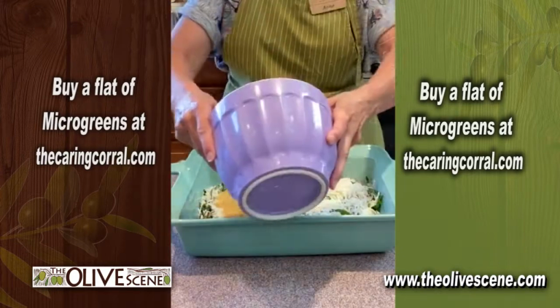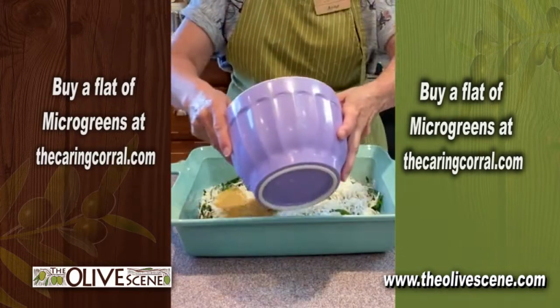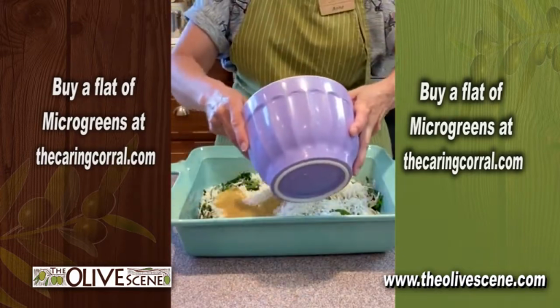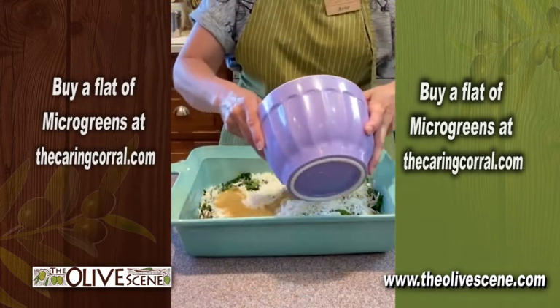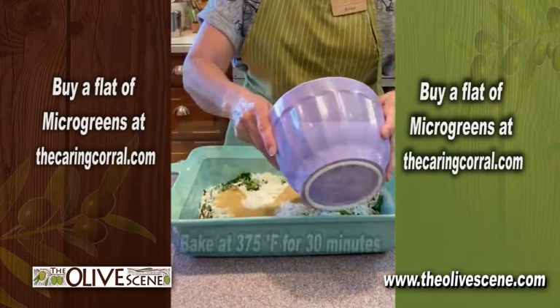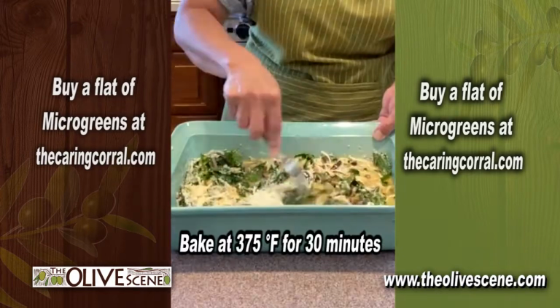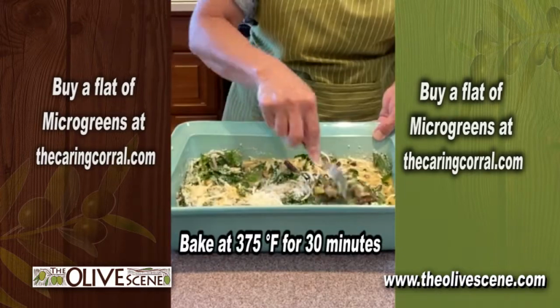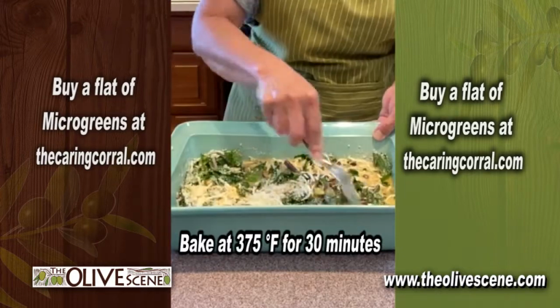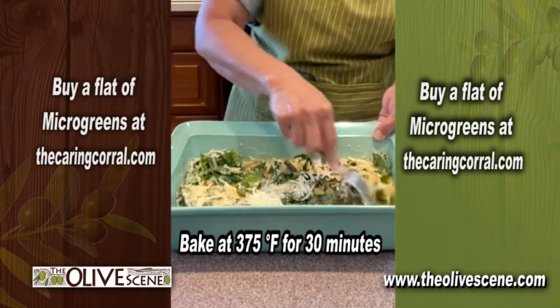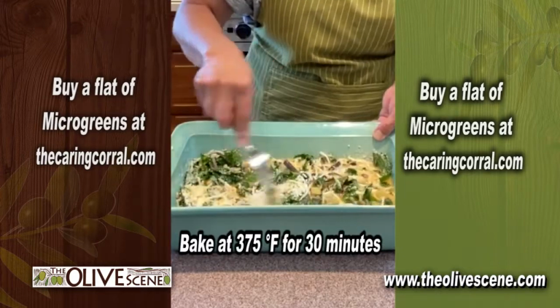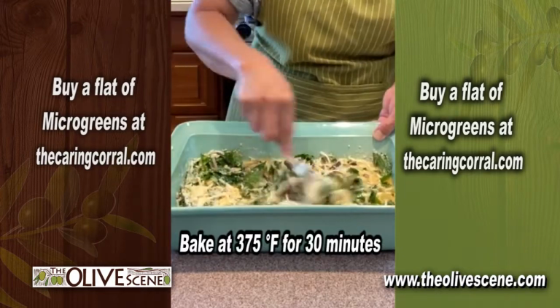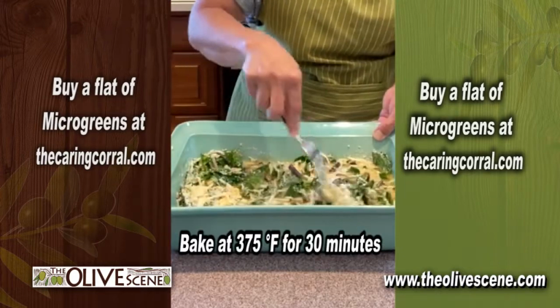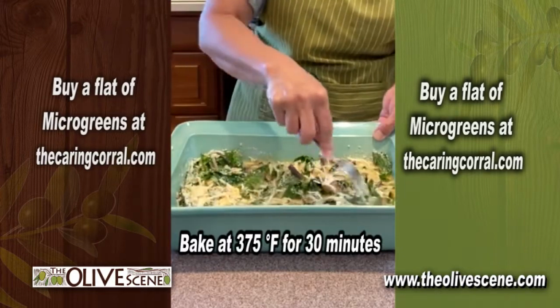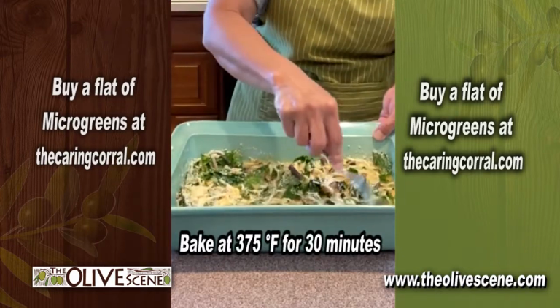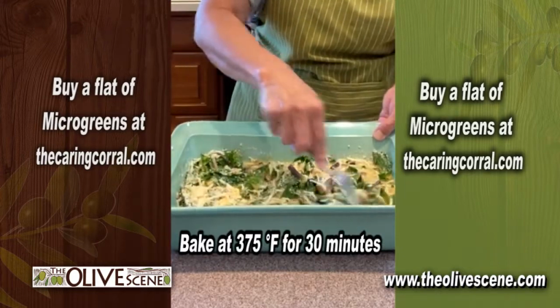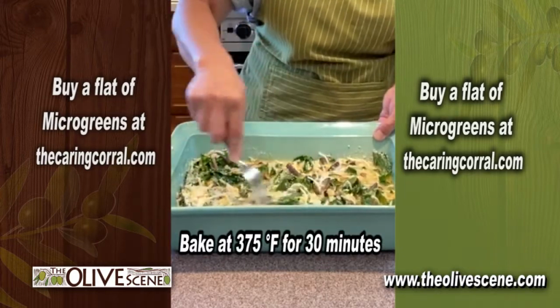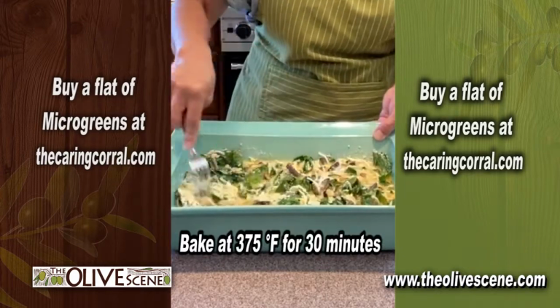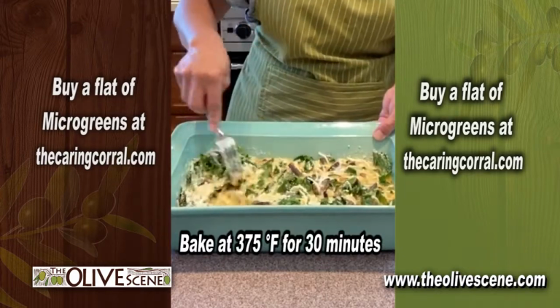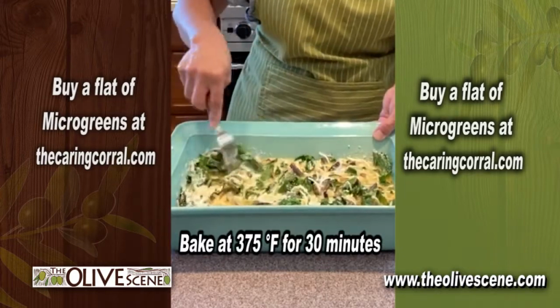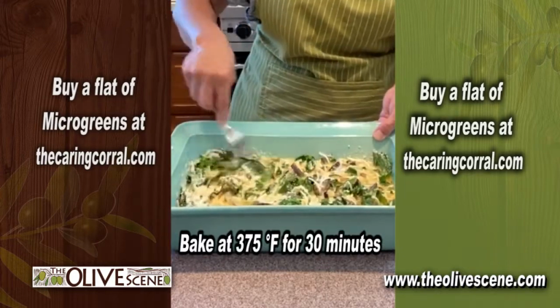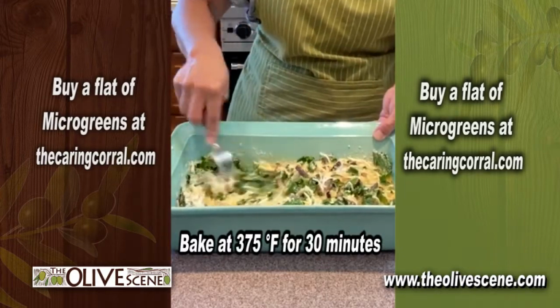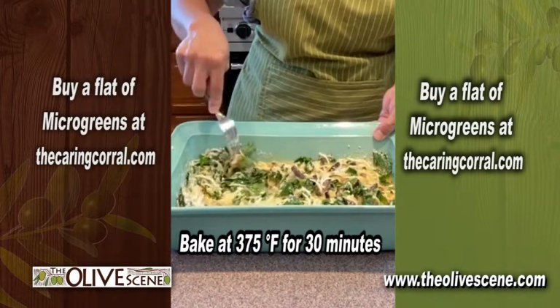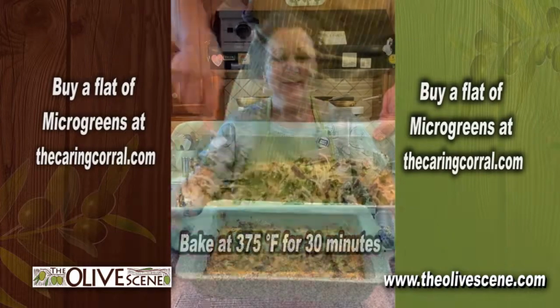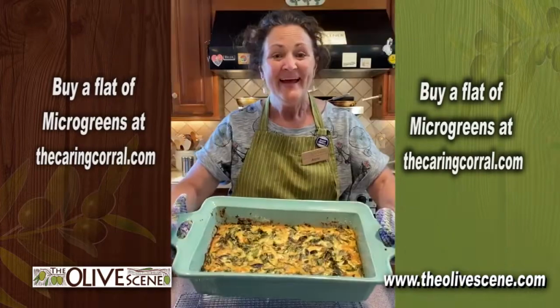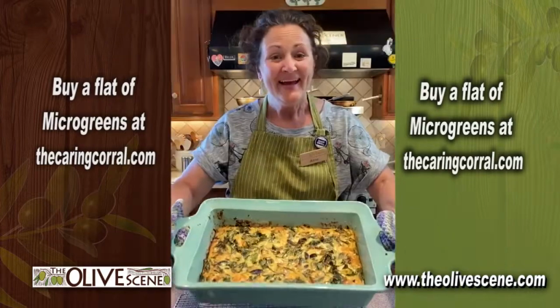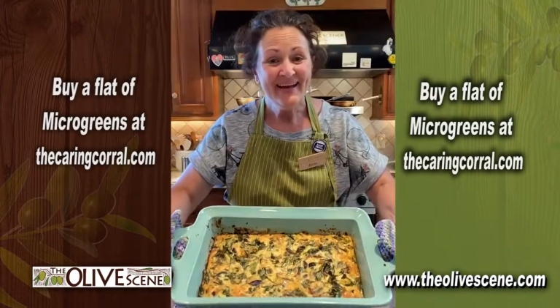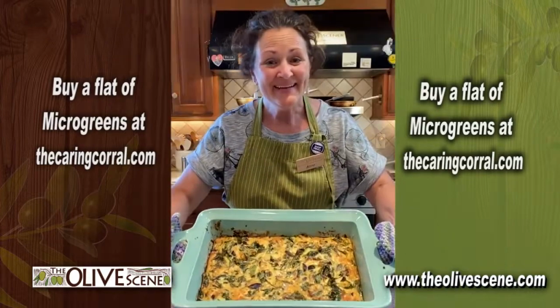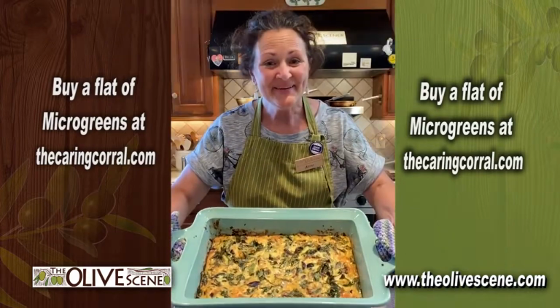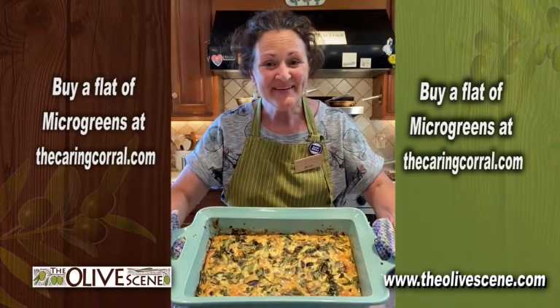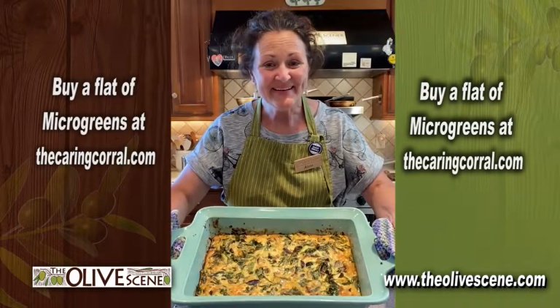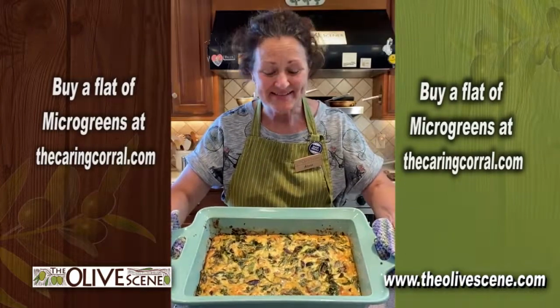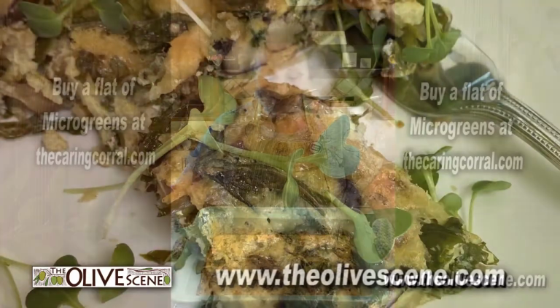Eggs into the oven, 375 degree oven, half an hour, and there it is.